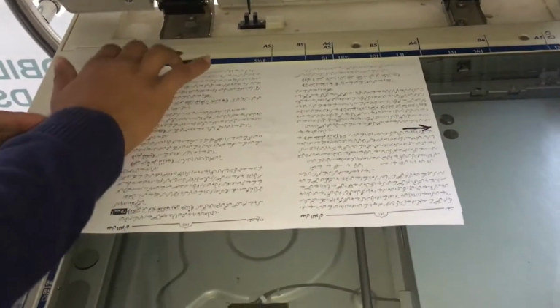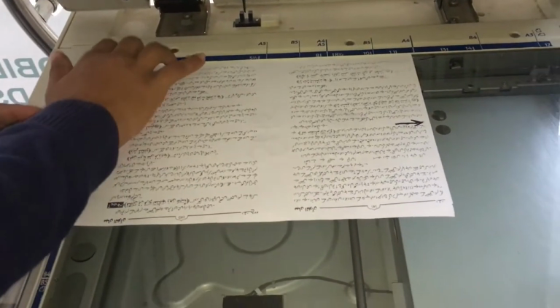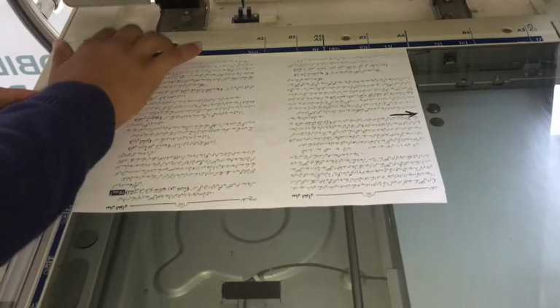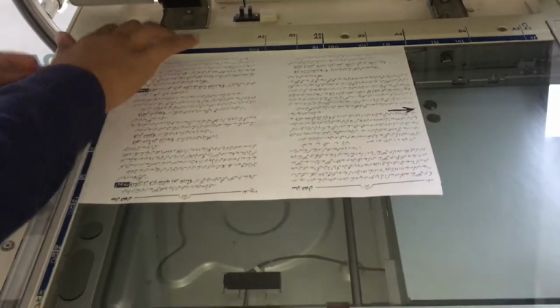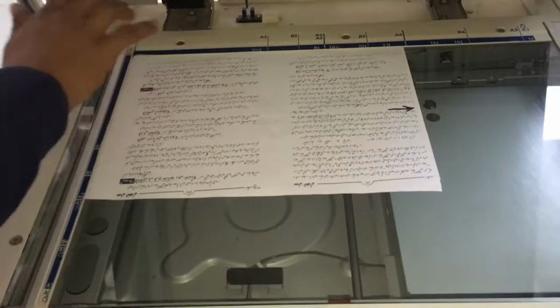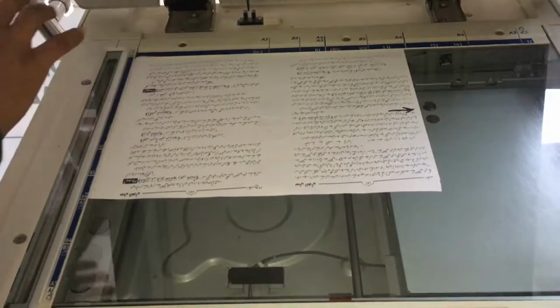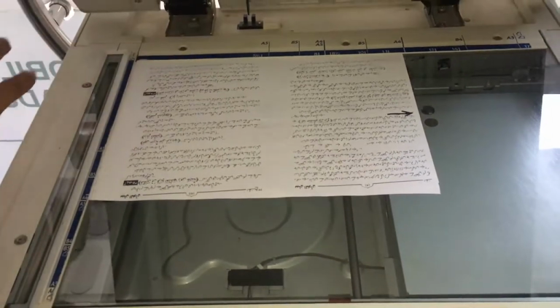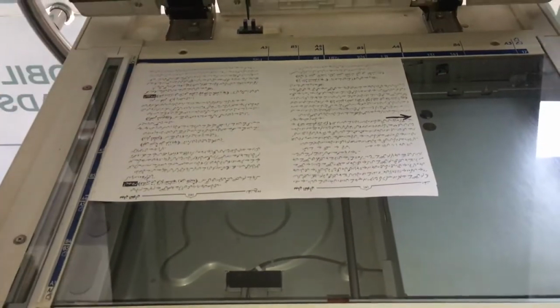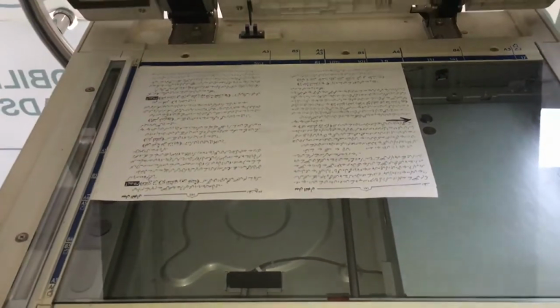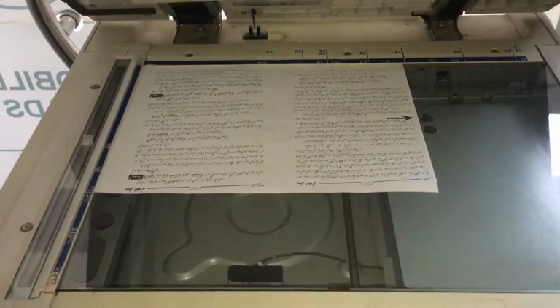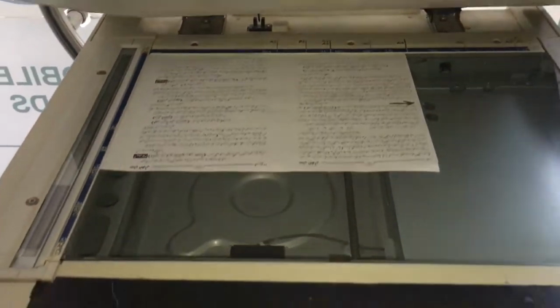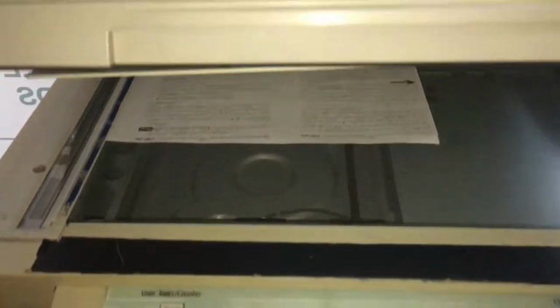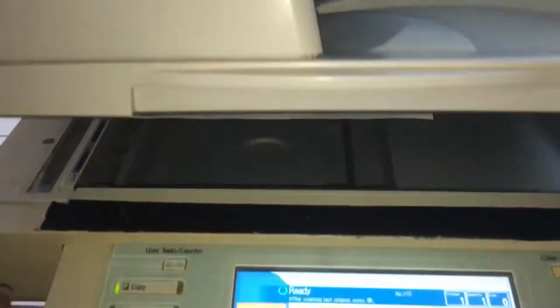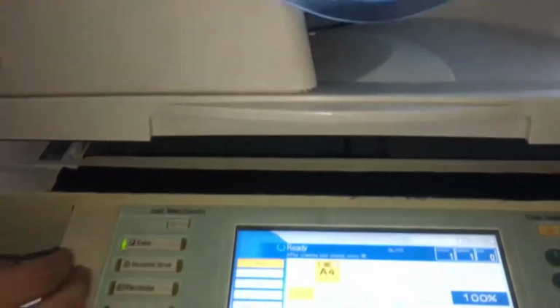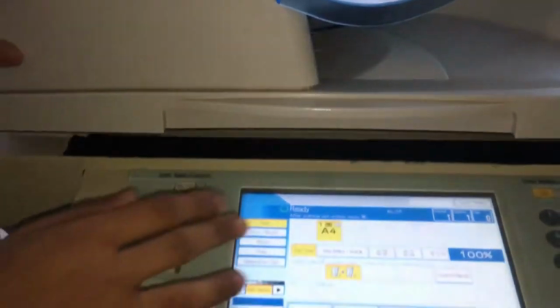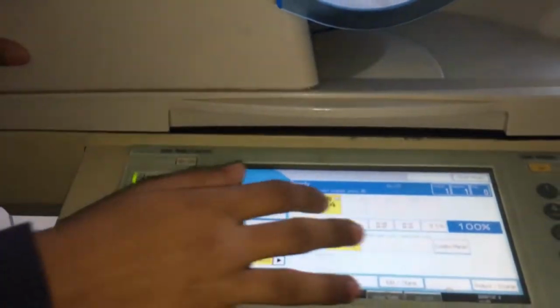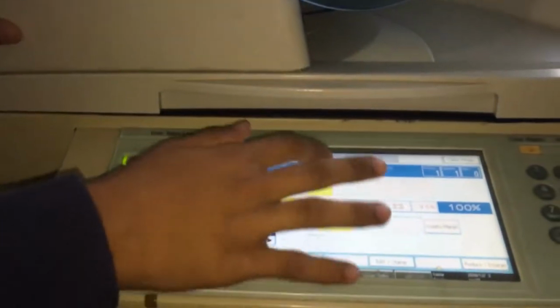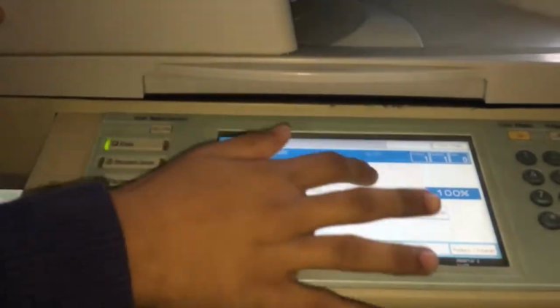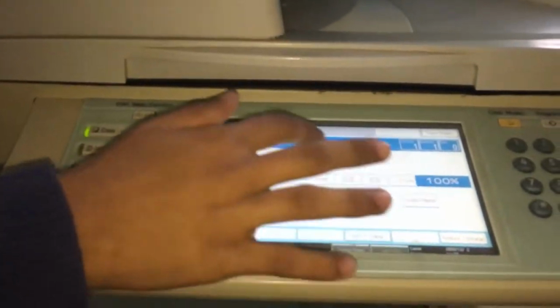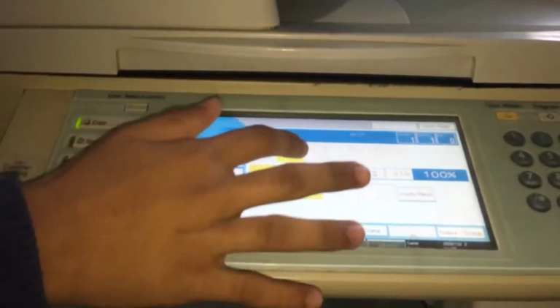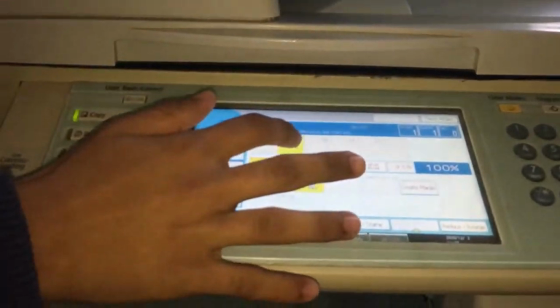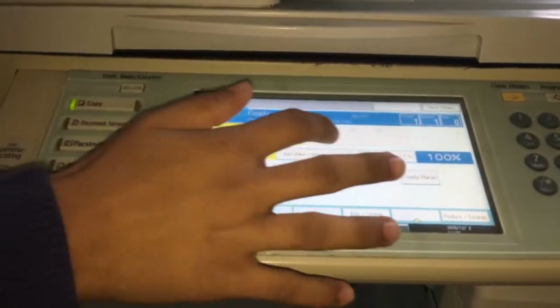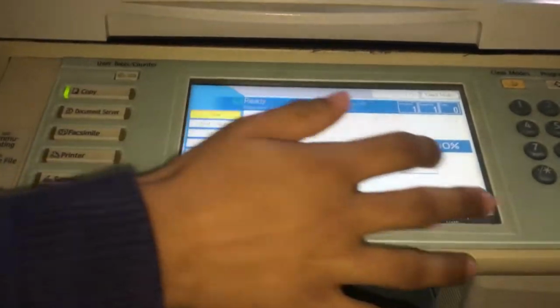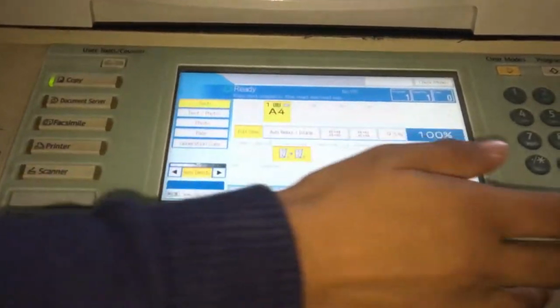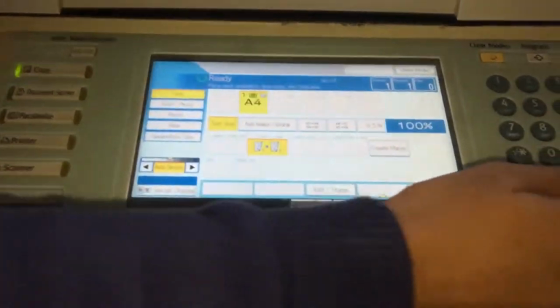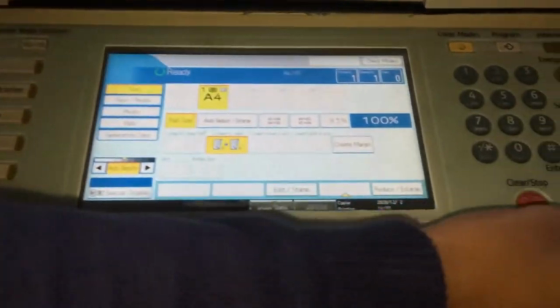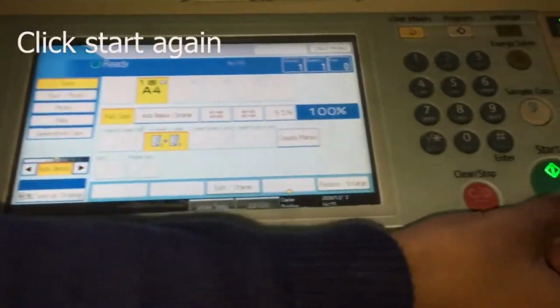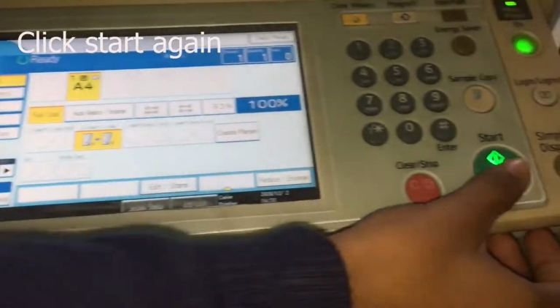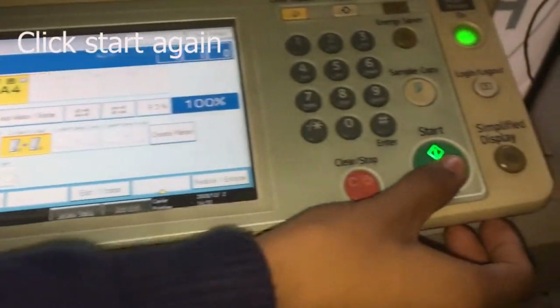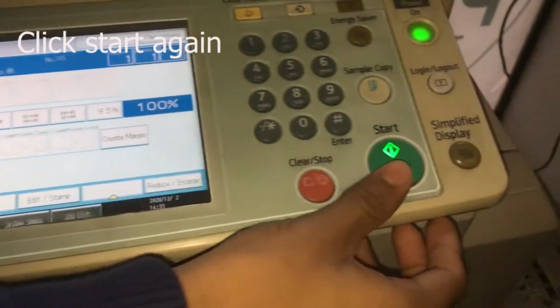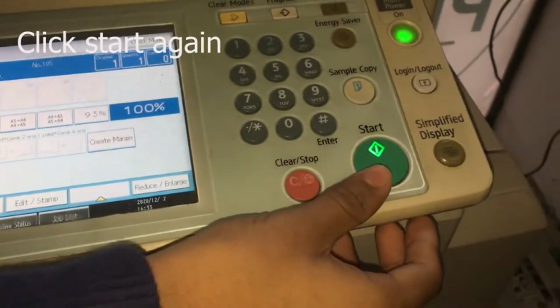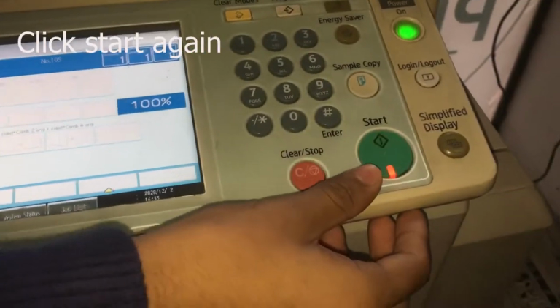Then we will close the left side of the document. We will close it to the left side of the document. We will not have to change any further, so we will start to open it.